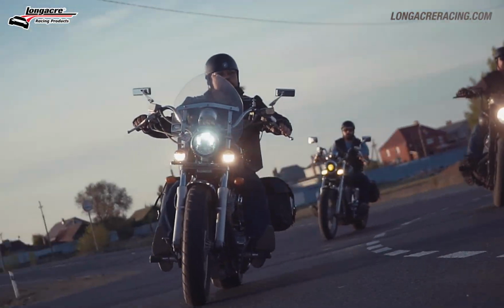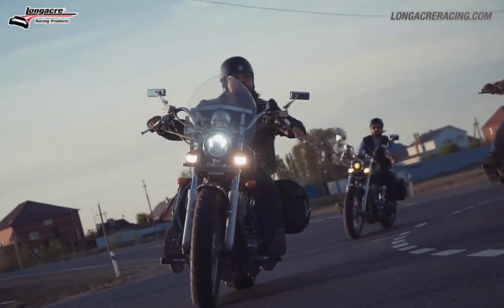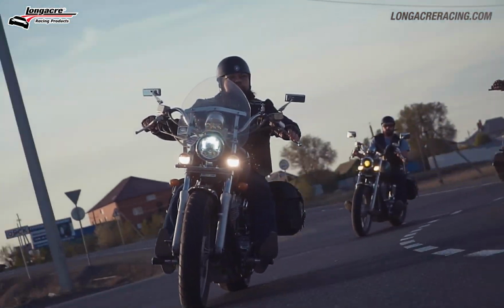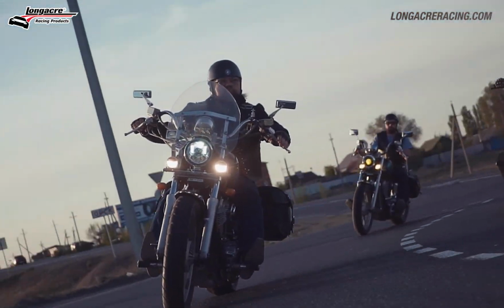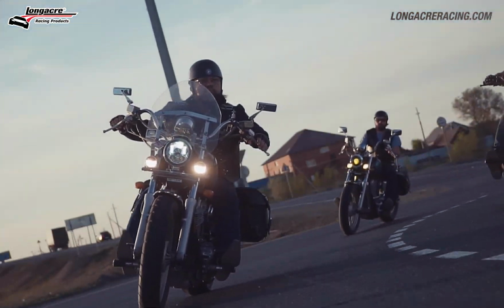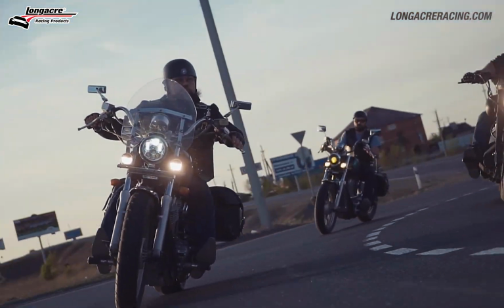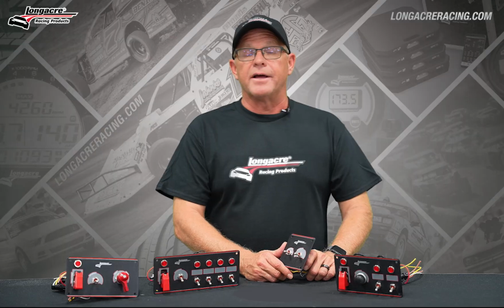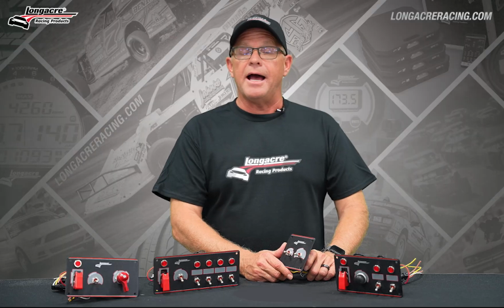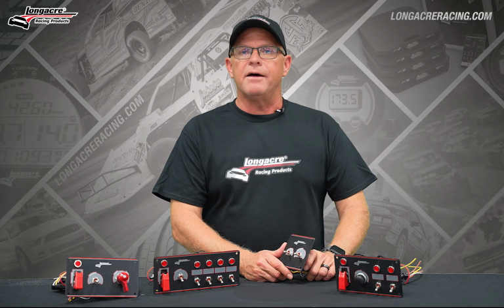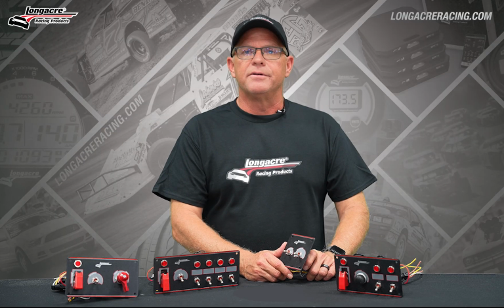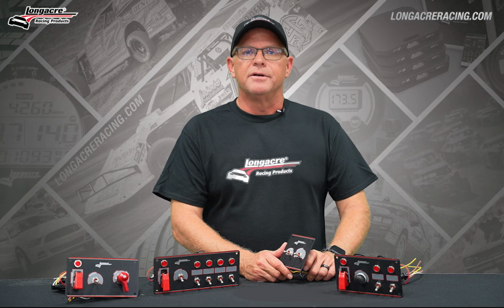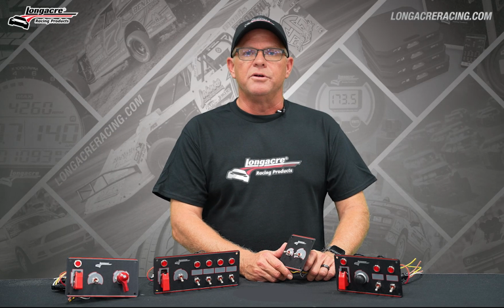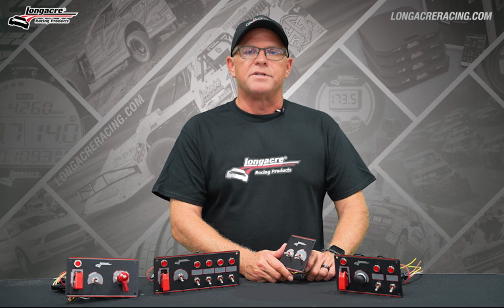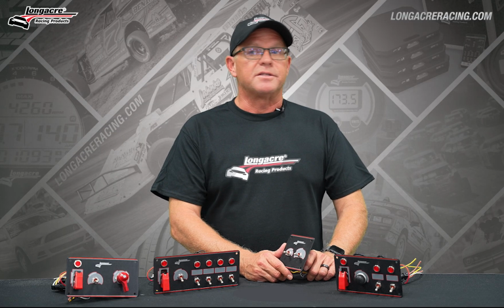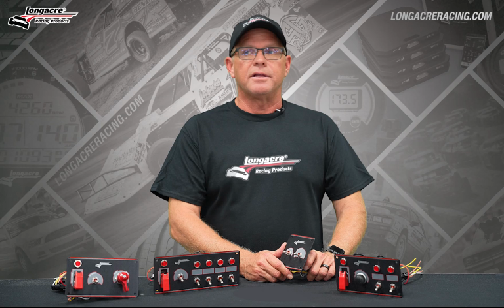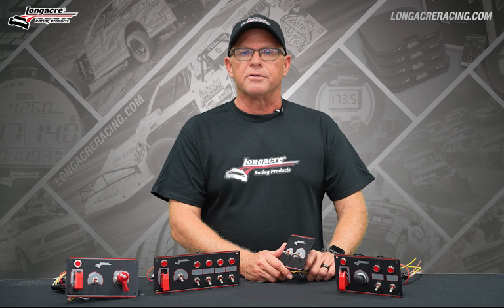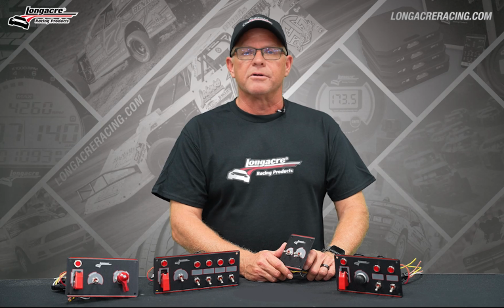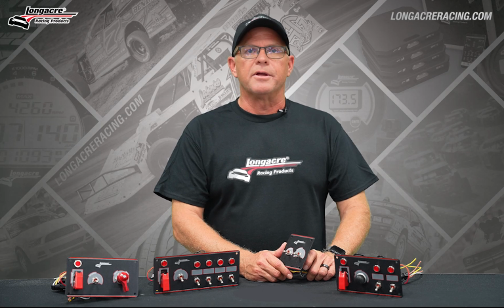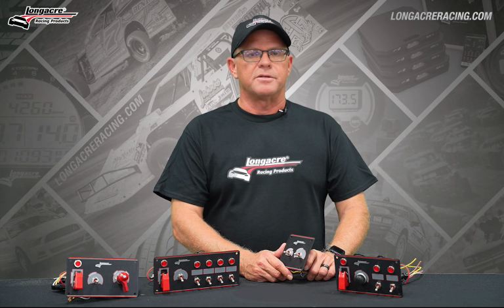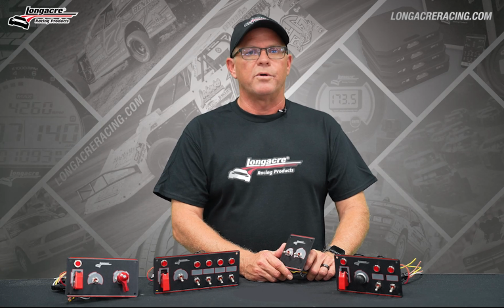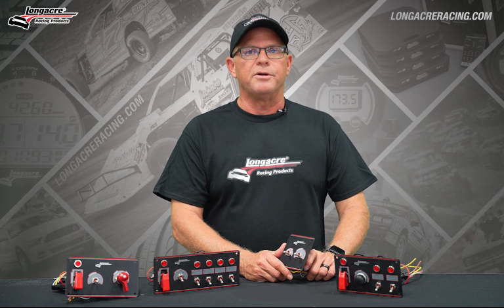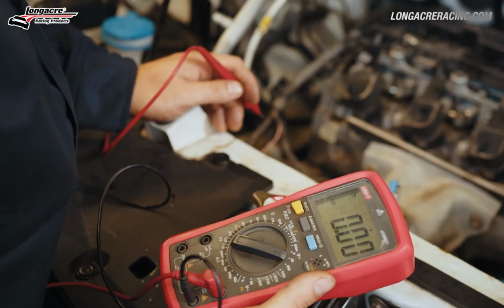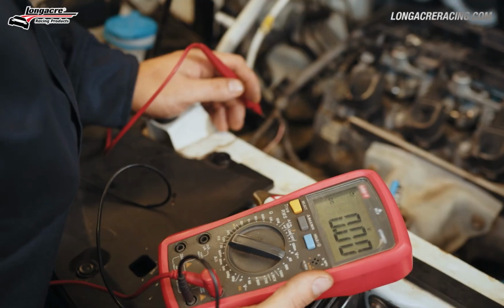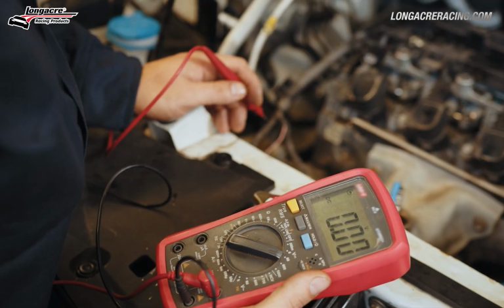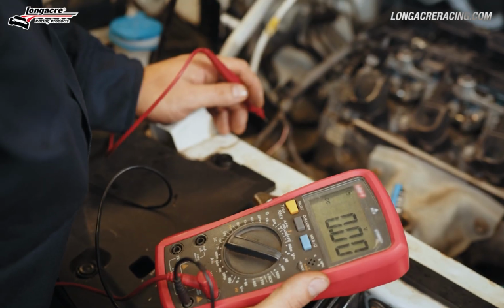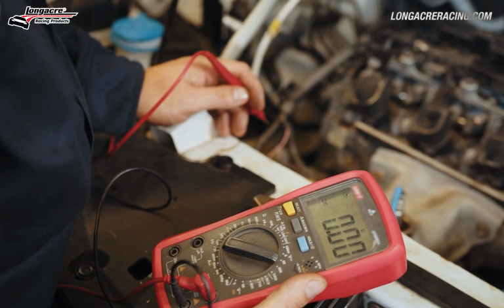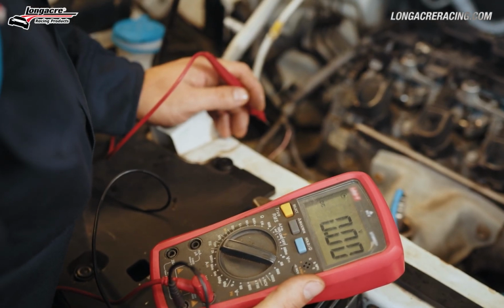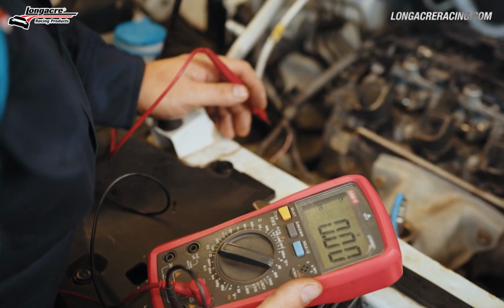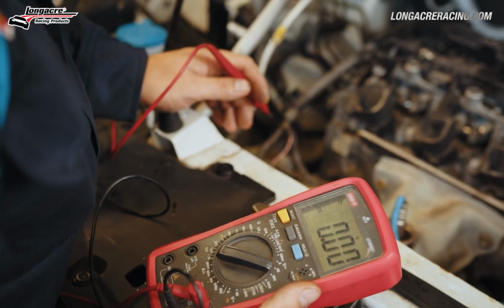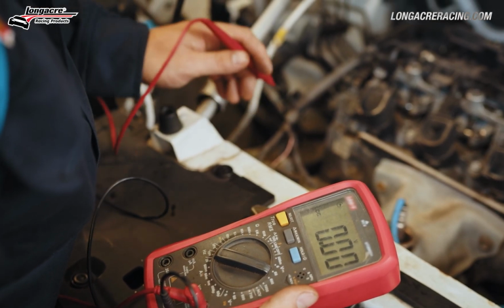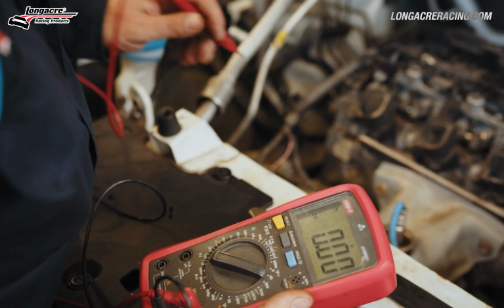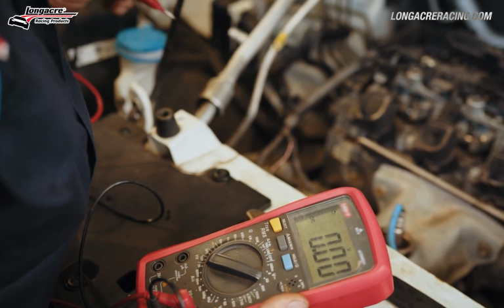If you've been involved in racing like I have, you have chased an electrical gremlin at some point in your career. It can show up in your engine as a misfire.